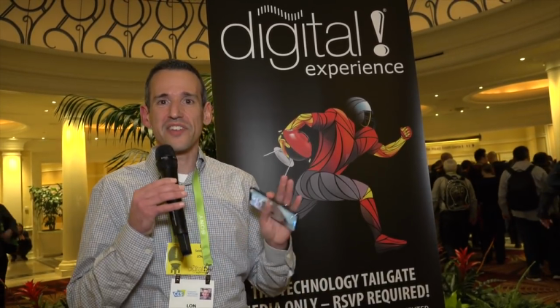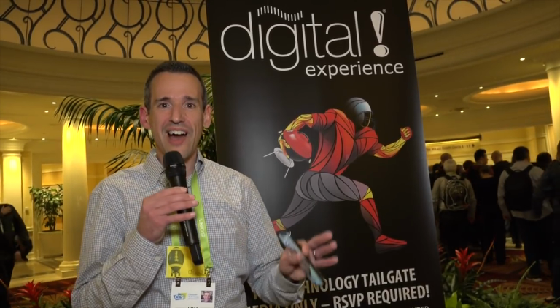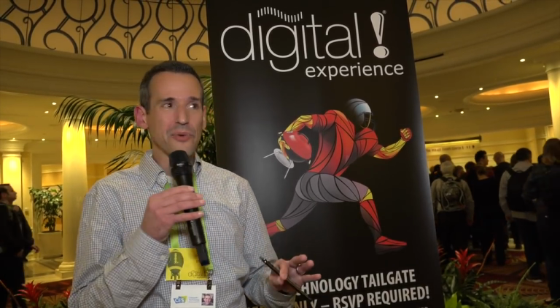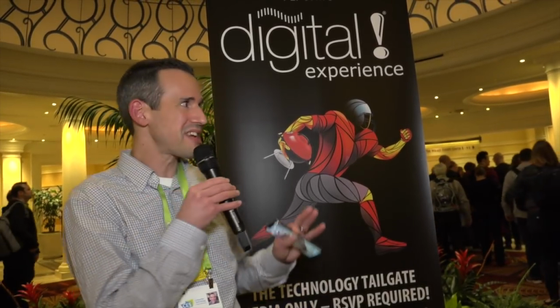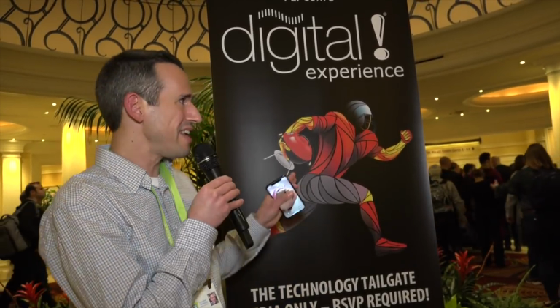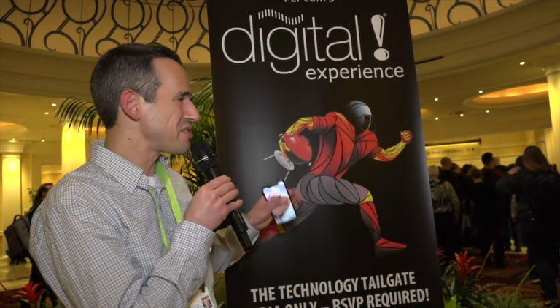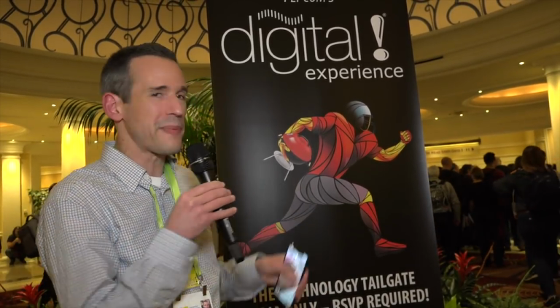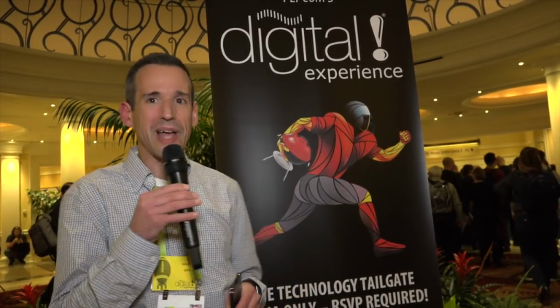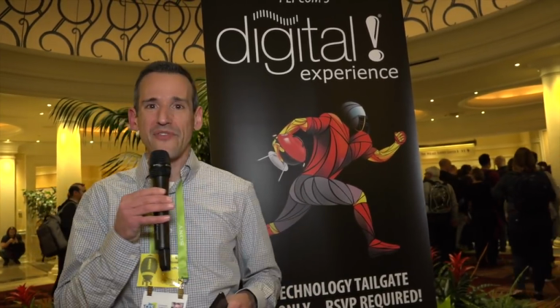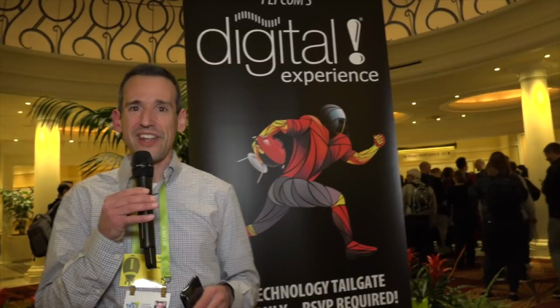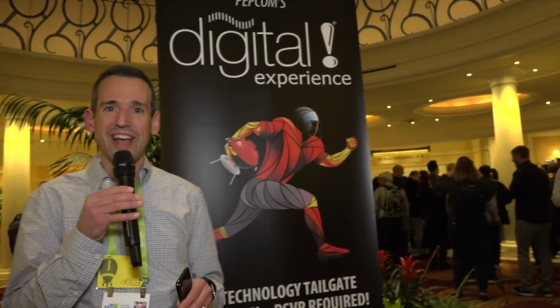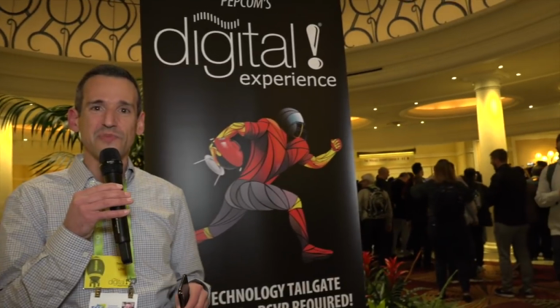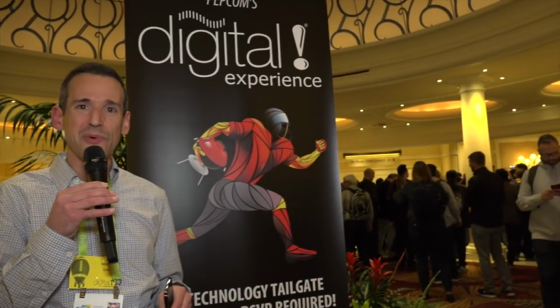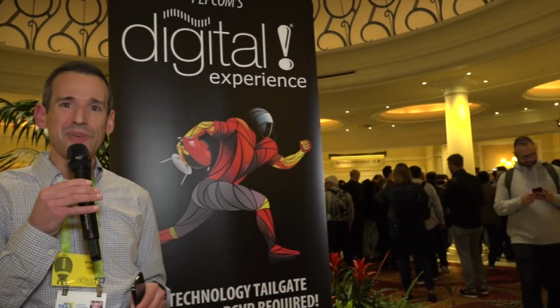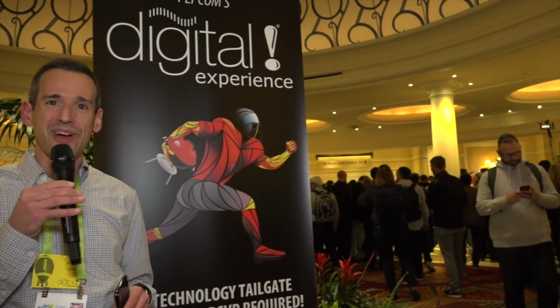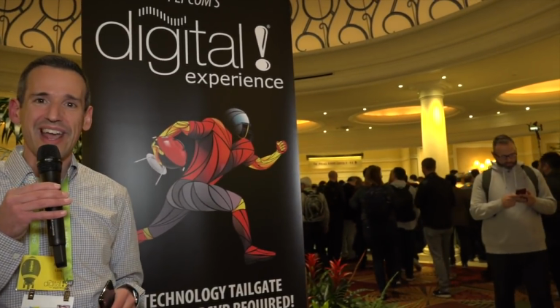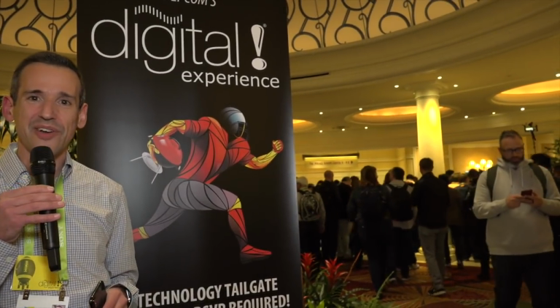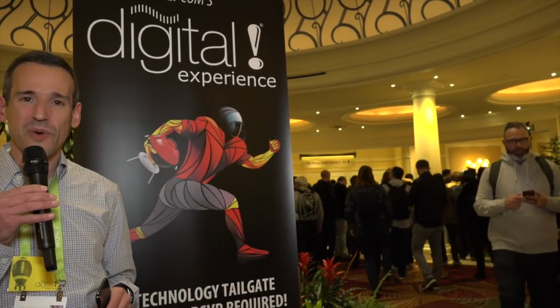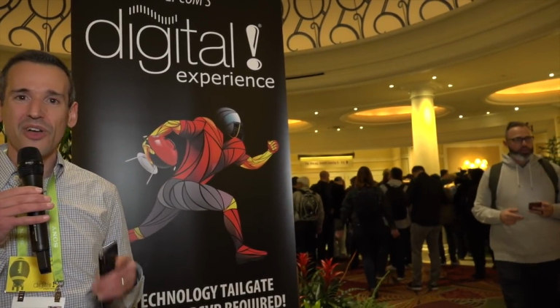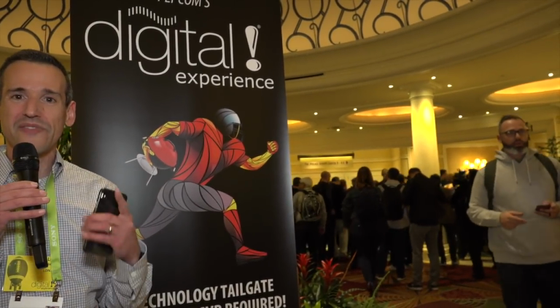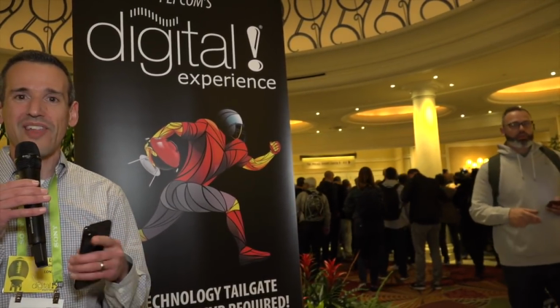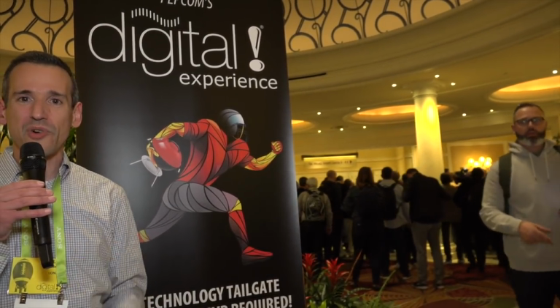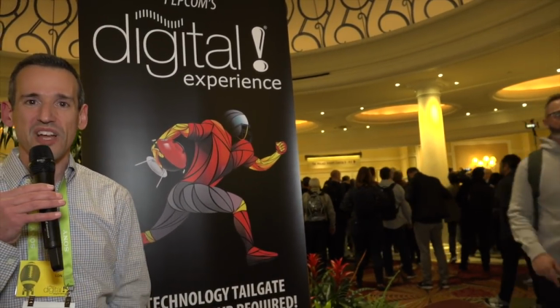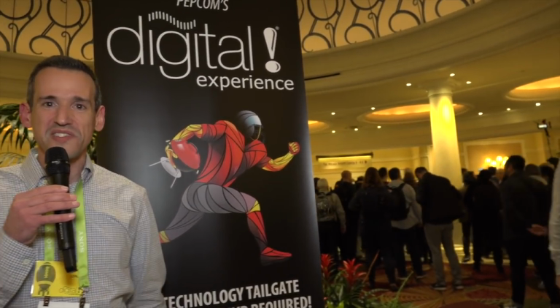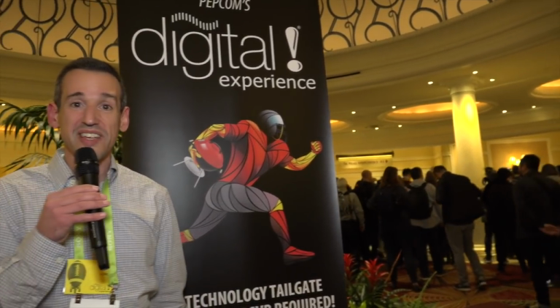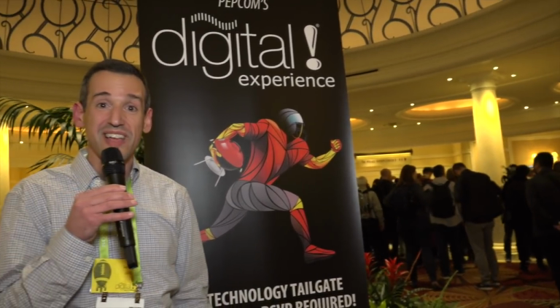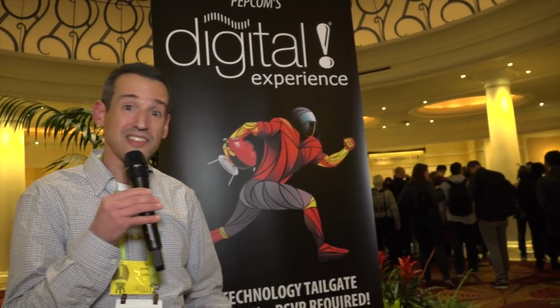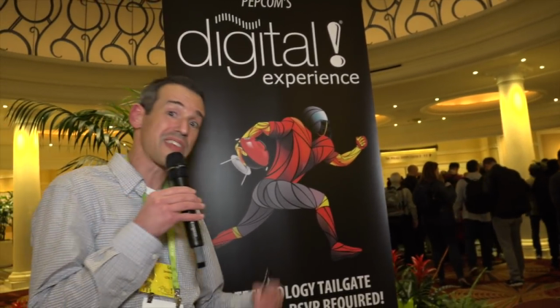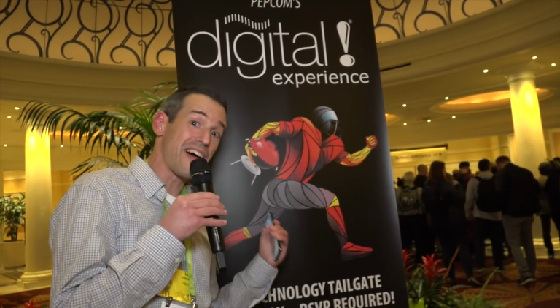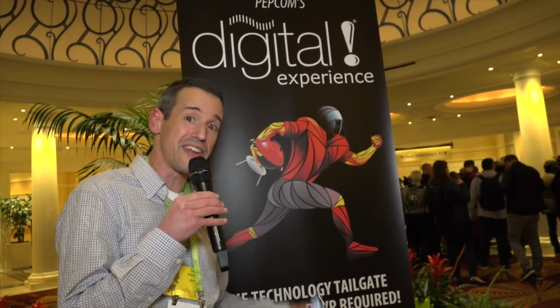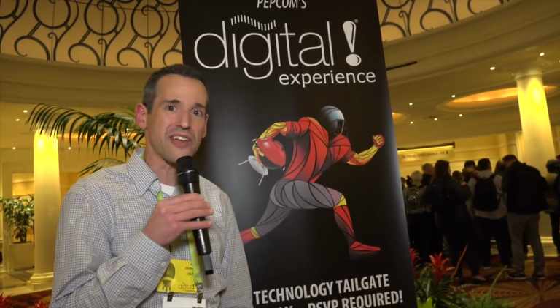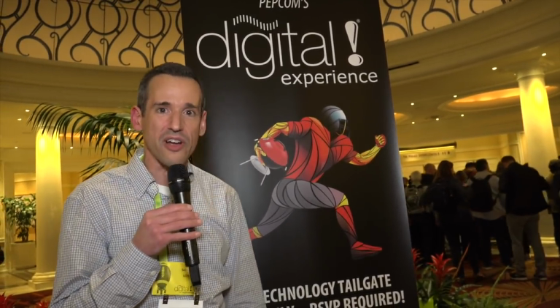So now everyone's going into the Pepcom event here, and we will be heading in right now as well. We've got a lot more stuff to see inside, so let's head on in and take a look.